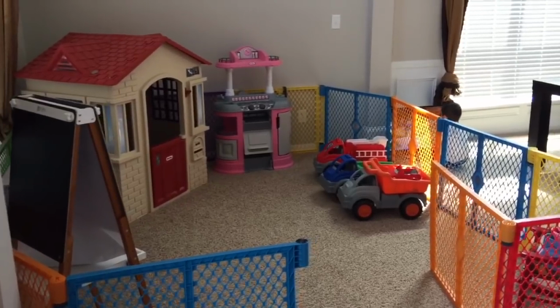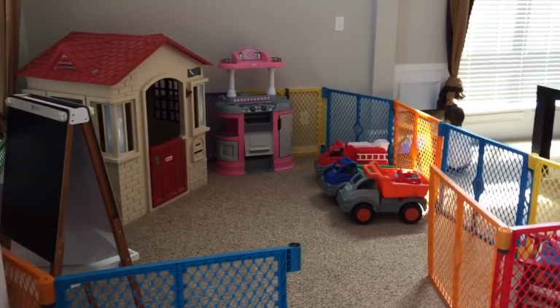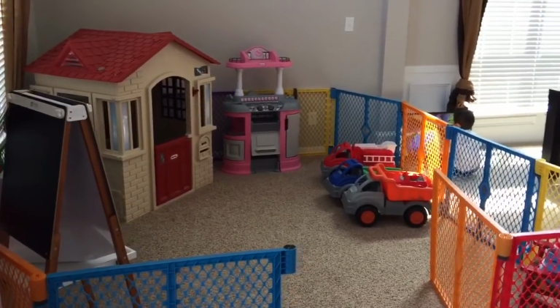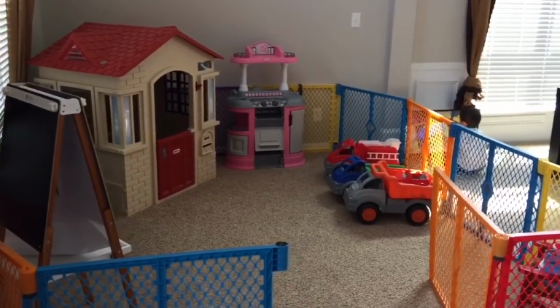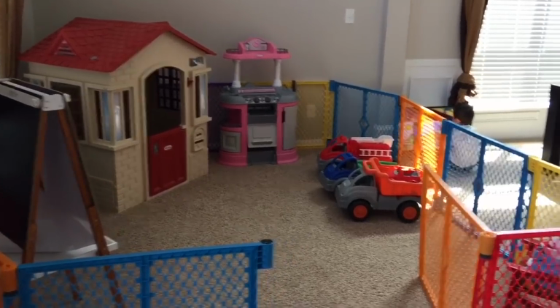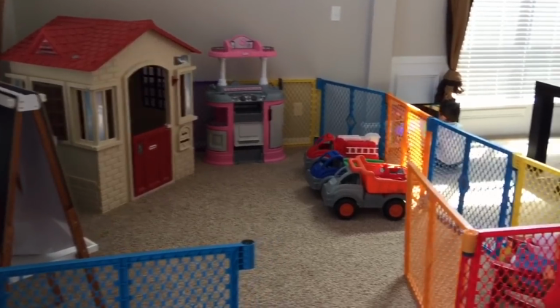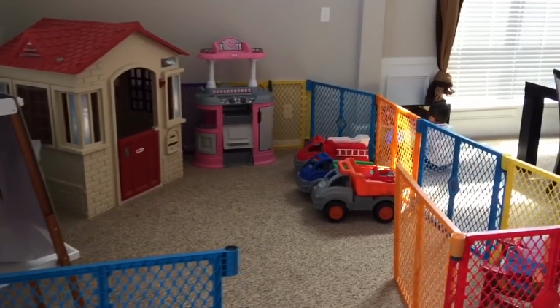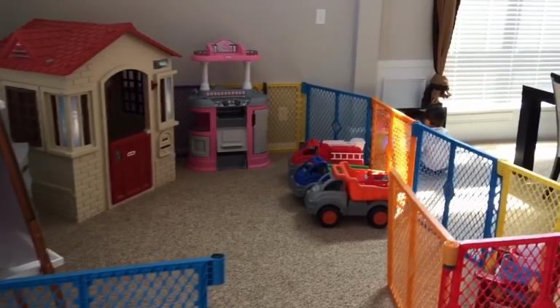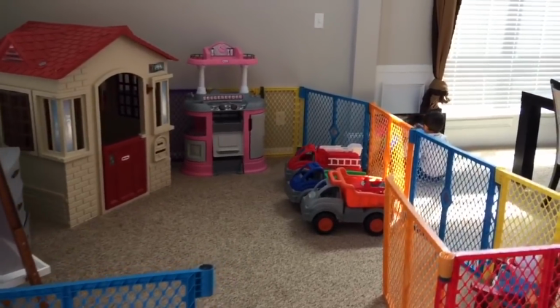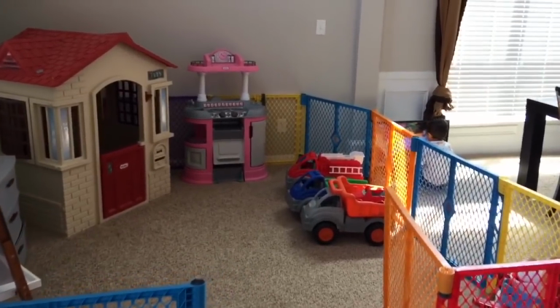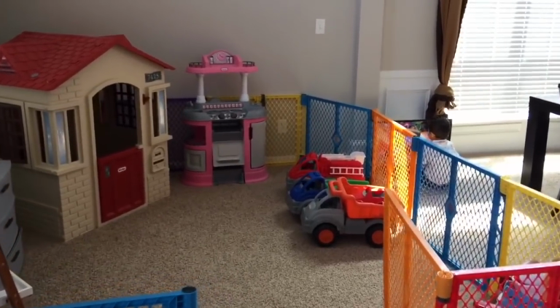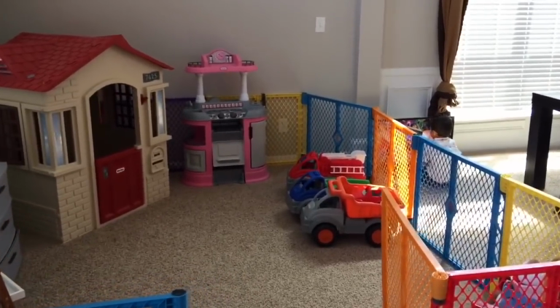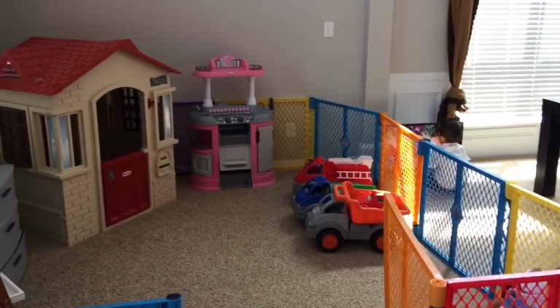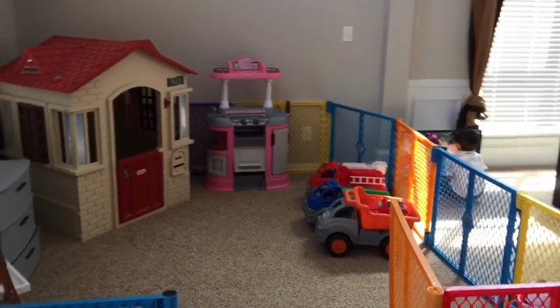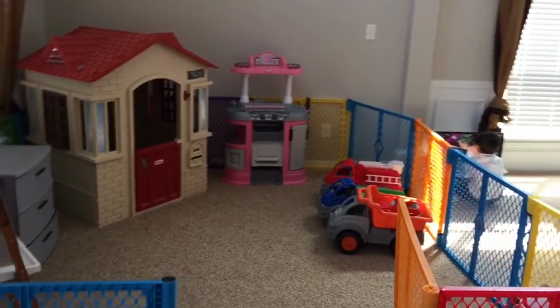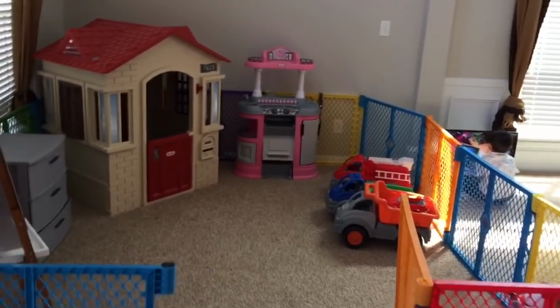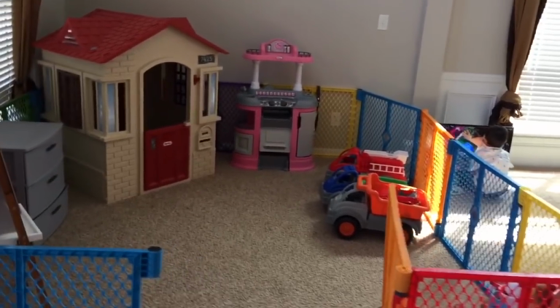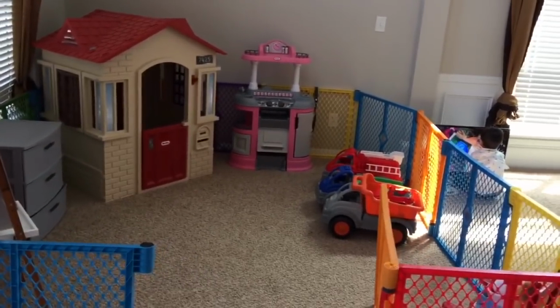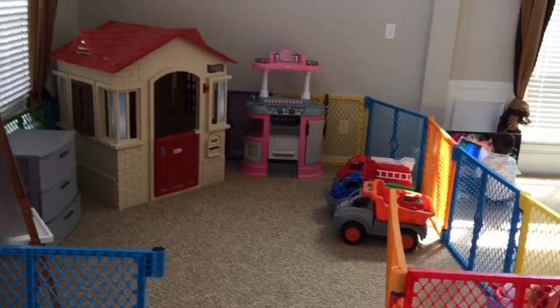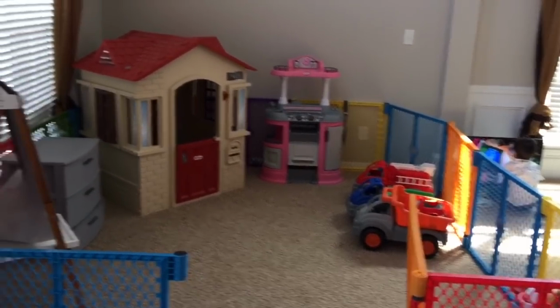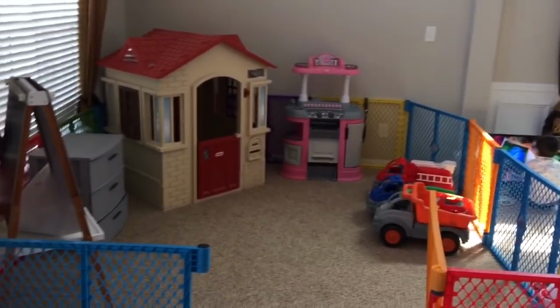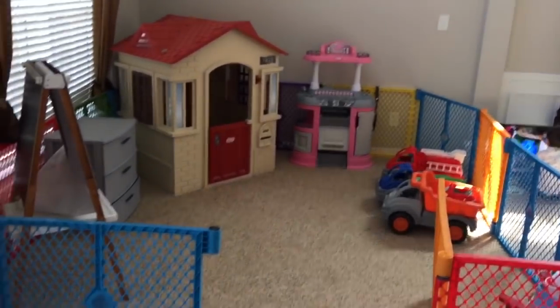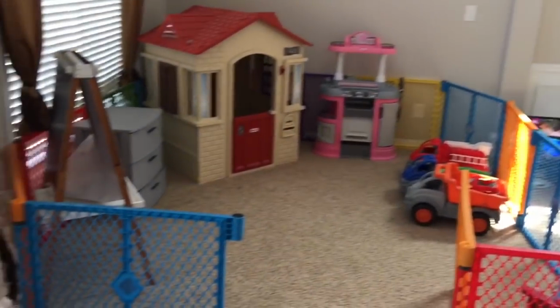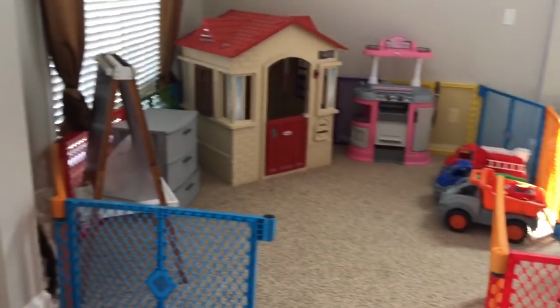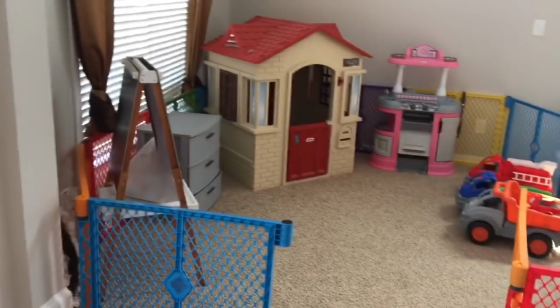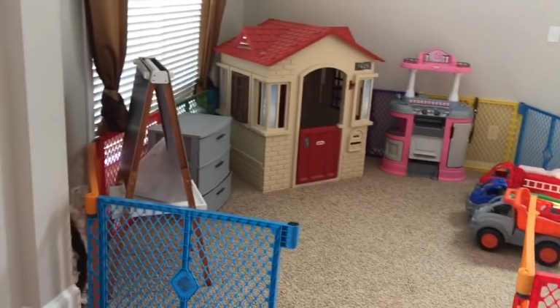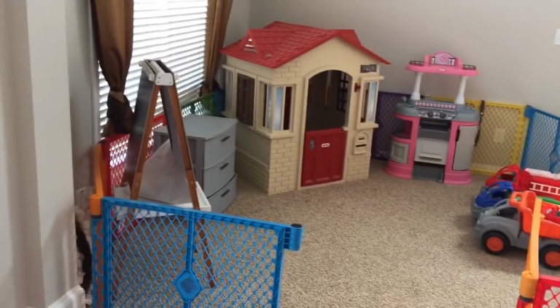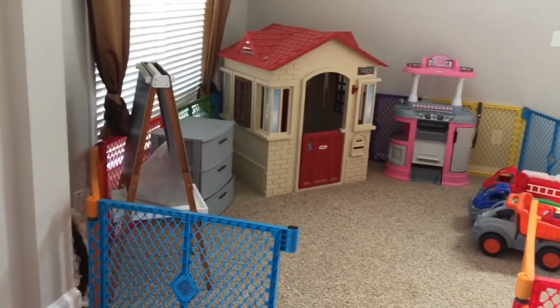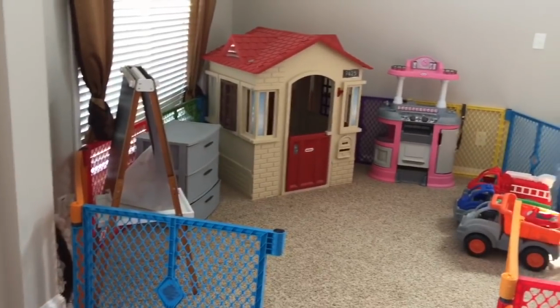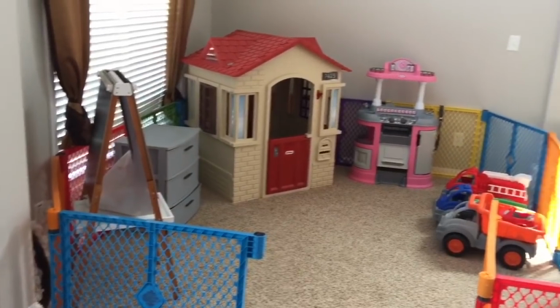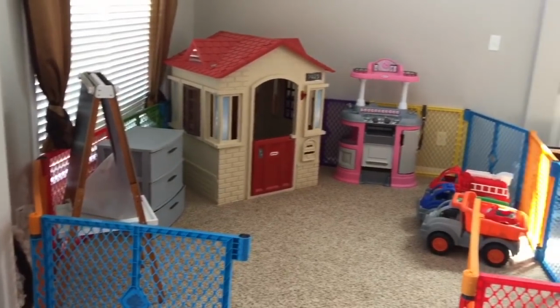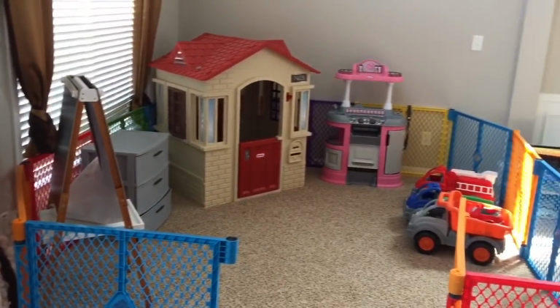Hey guys and welcome back to my channel. Today's video is going to be an updated house tour — it'll also be my spring home tour.